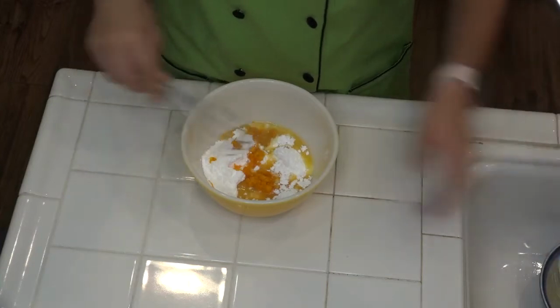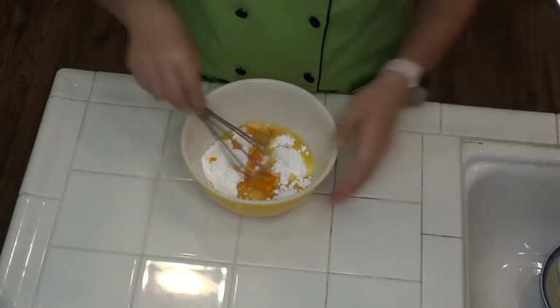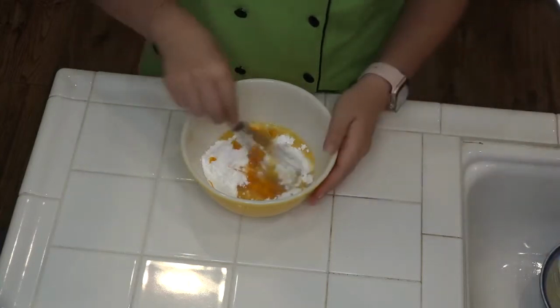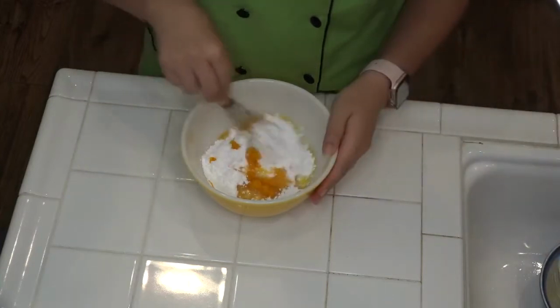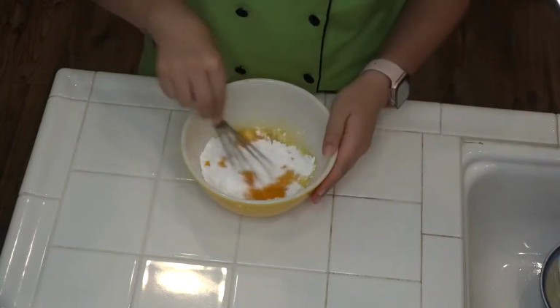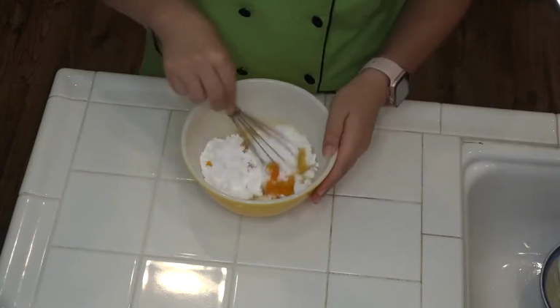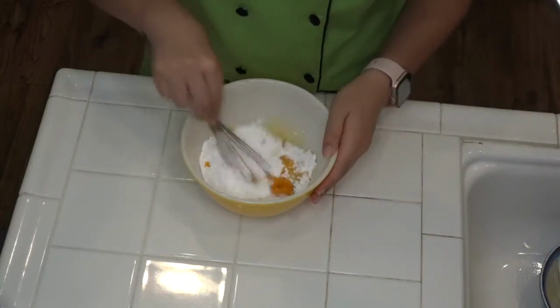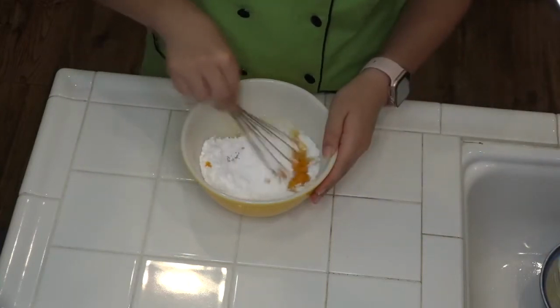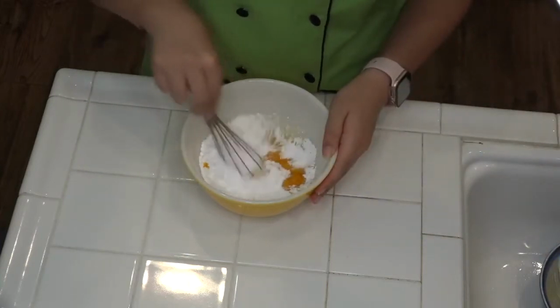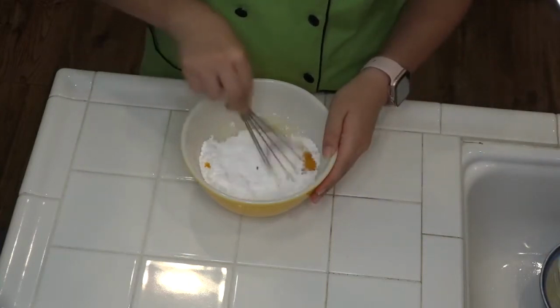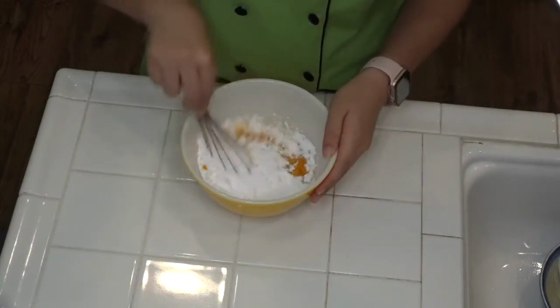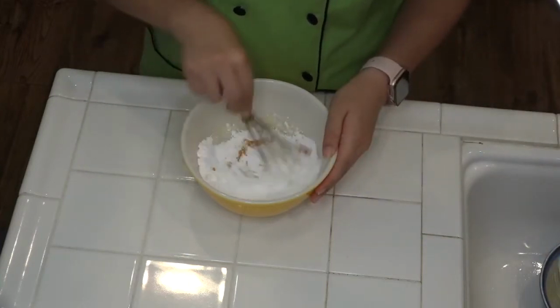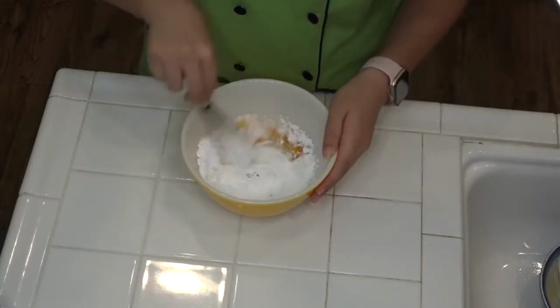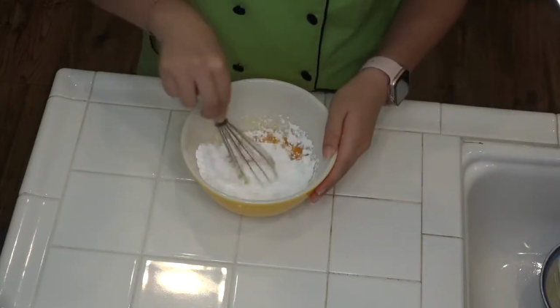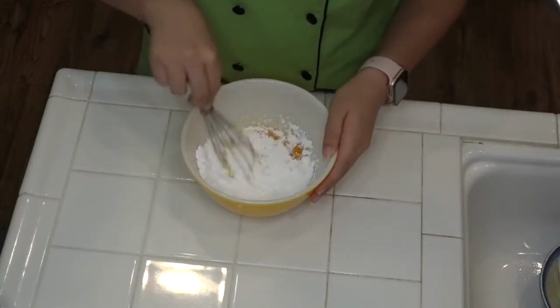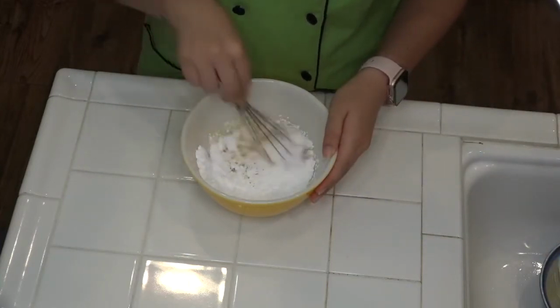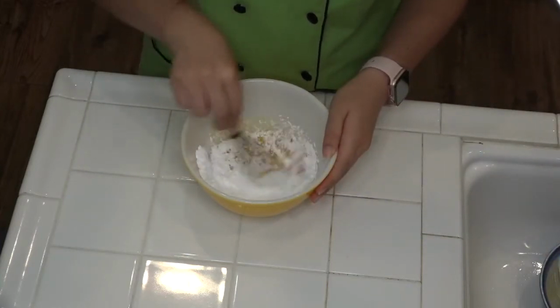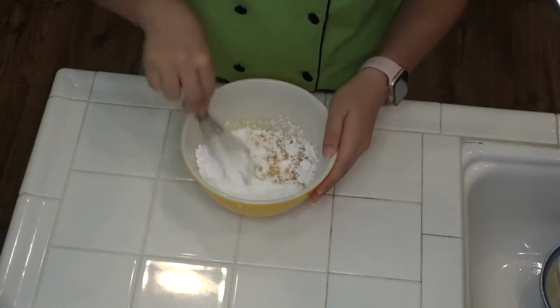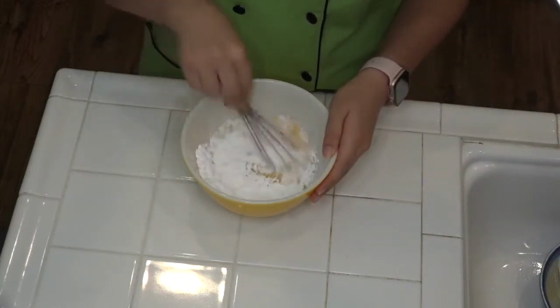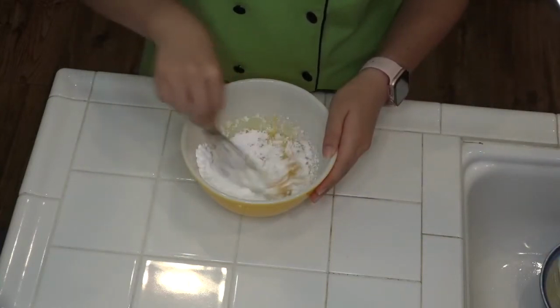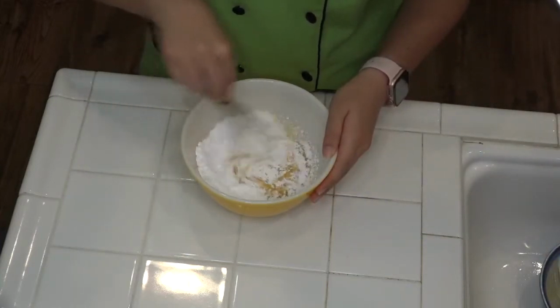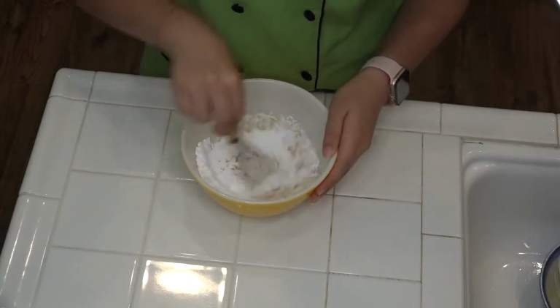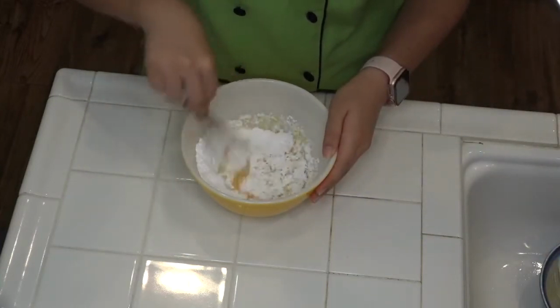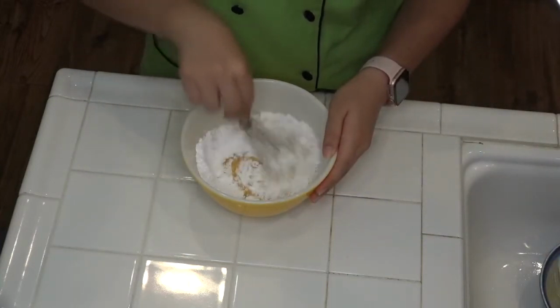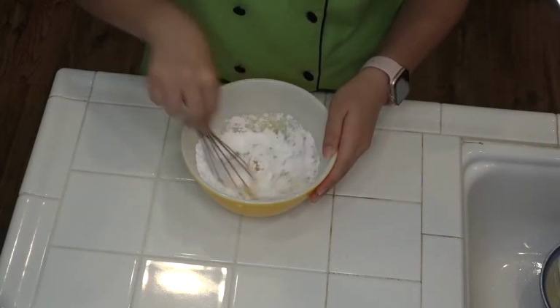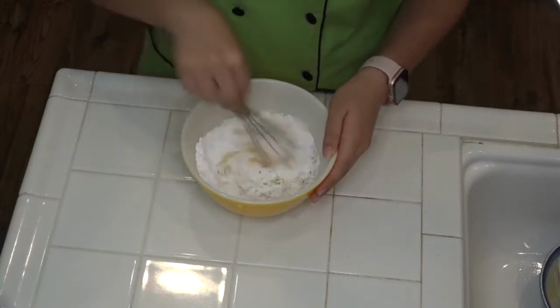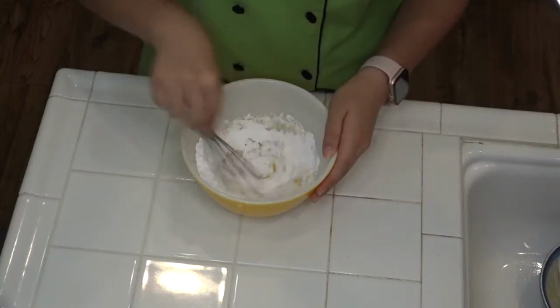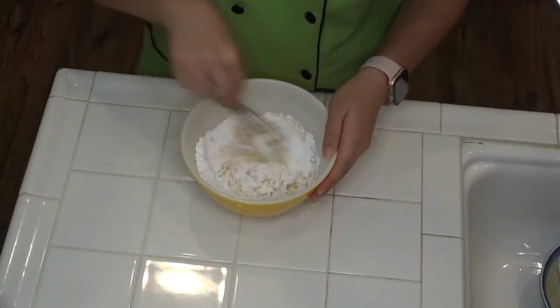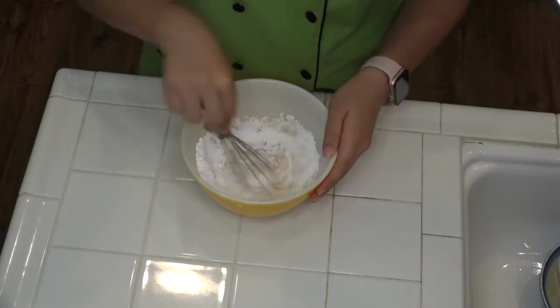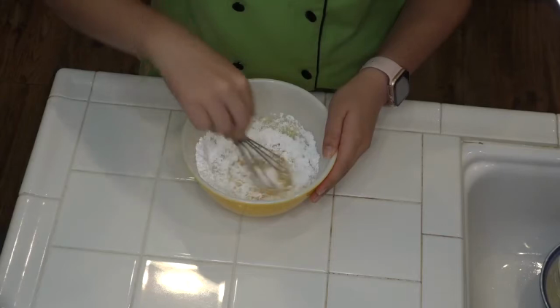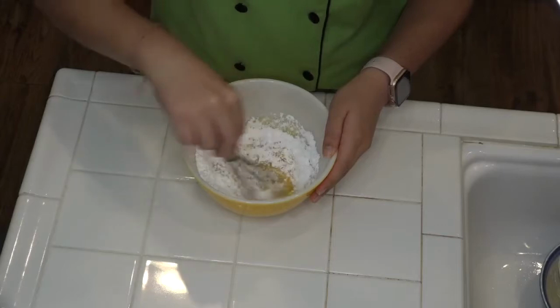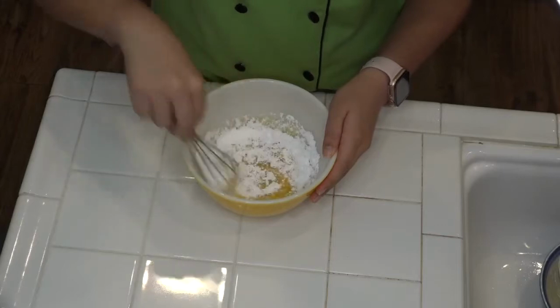After that's all in the bowl, you're gonna combine it and whisk it until it's nice and smooth.